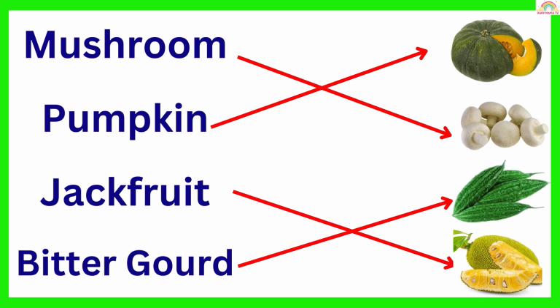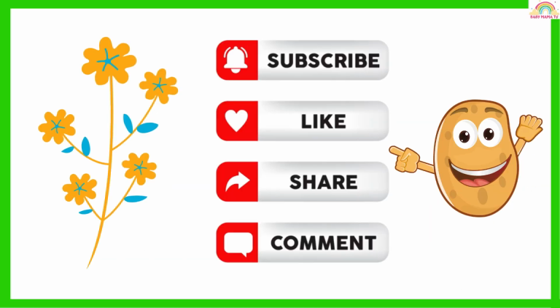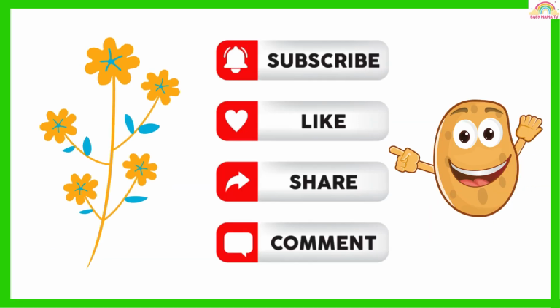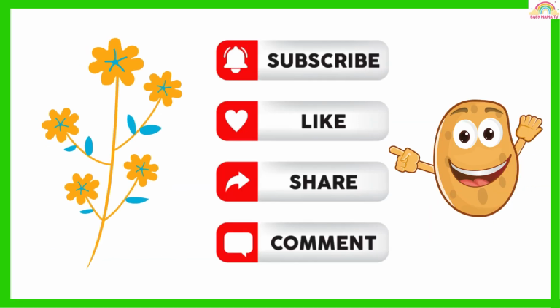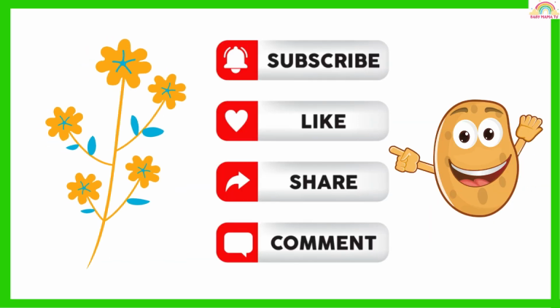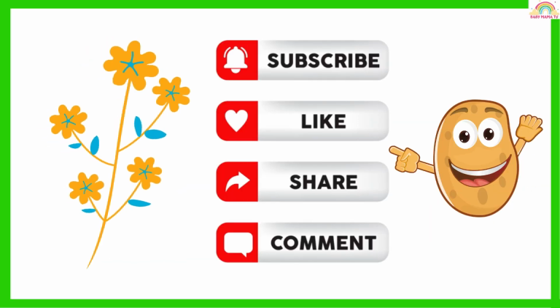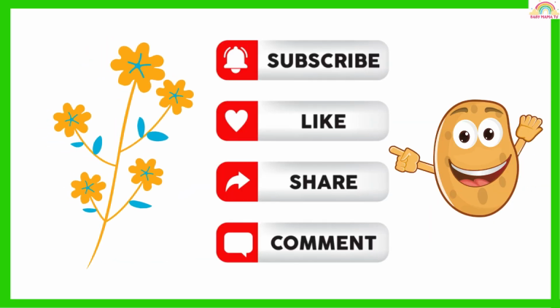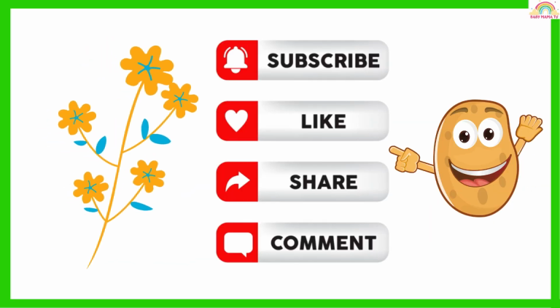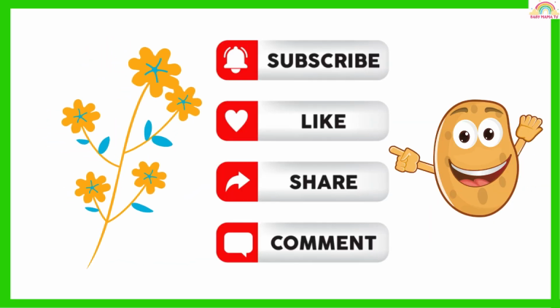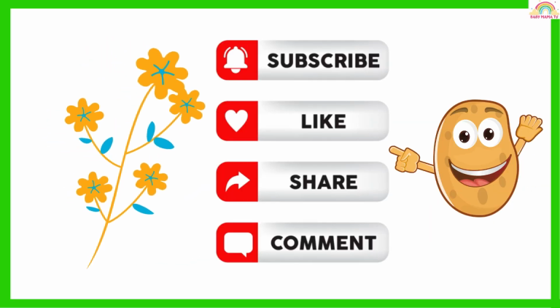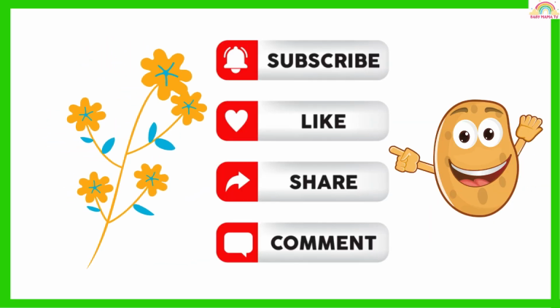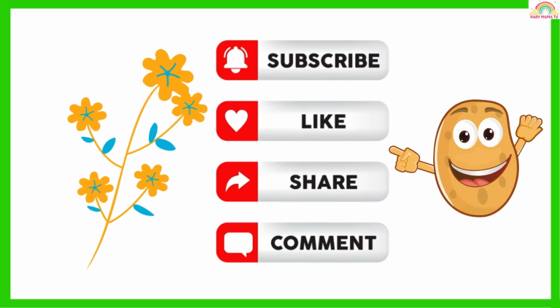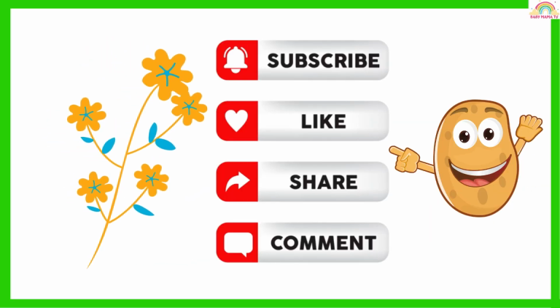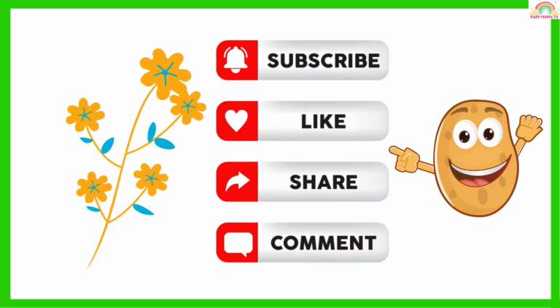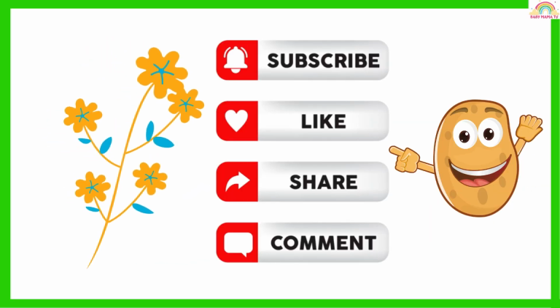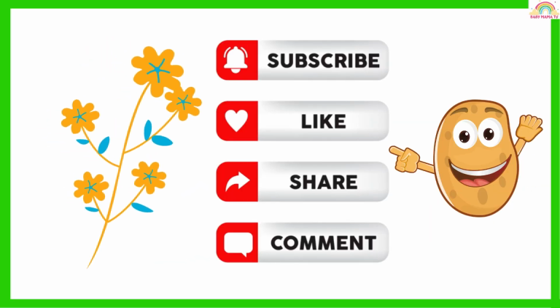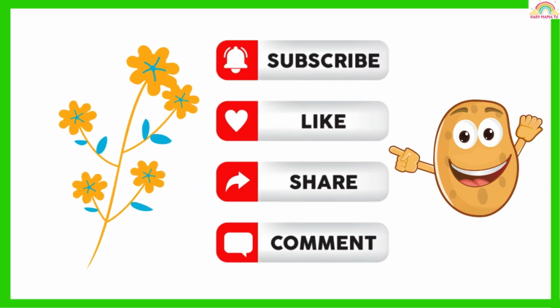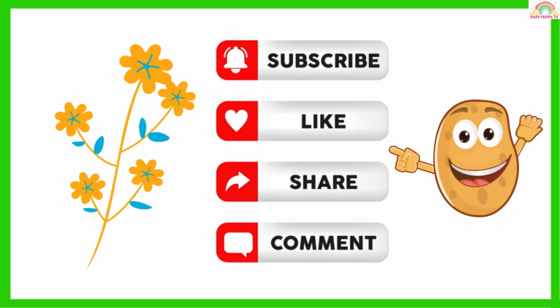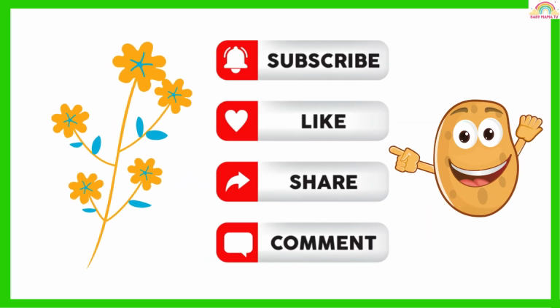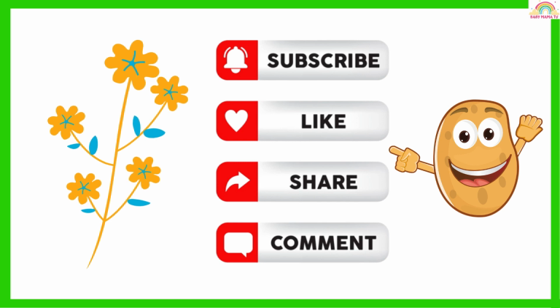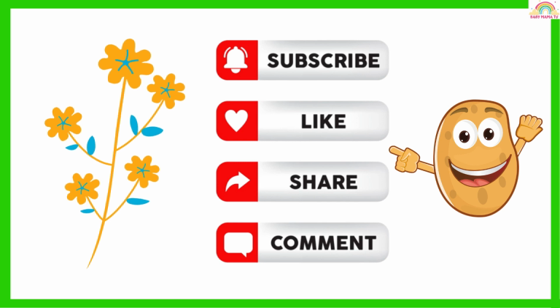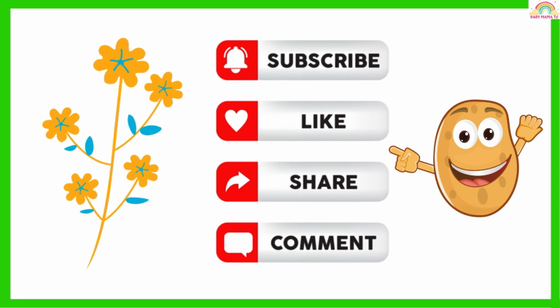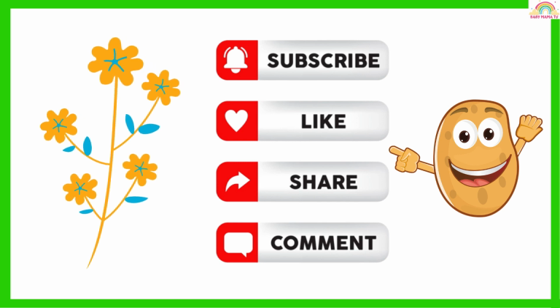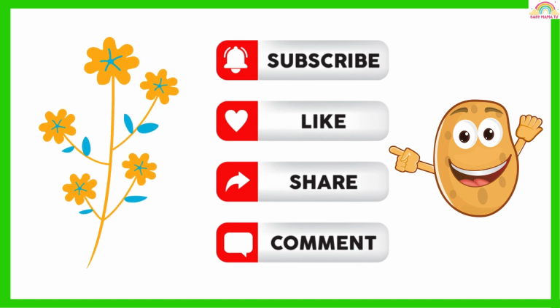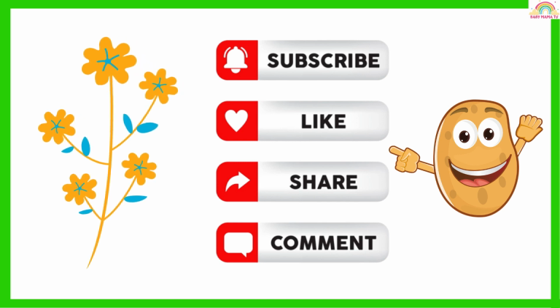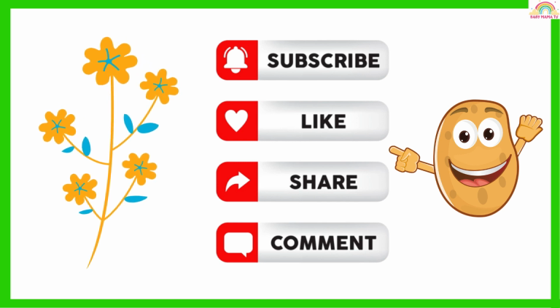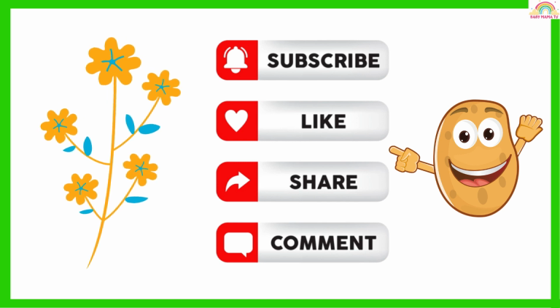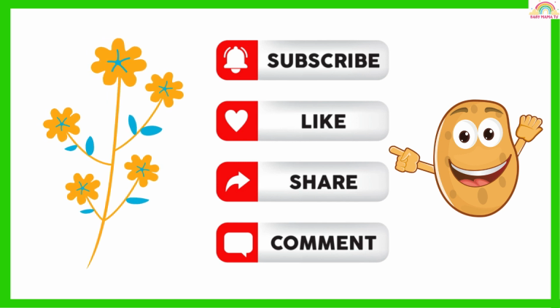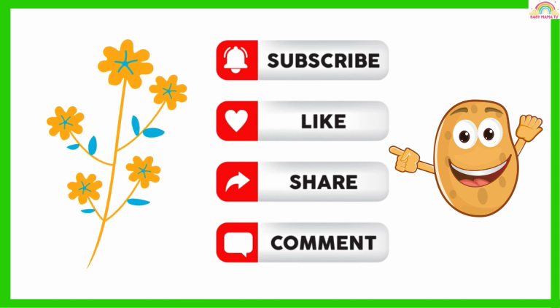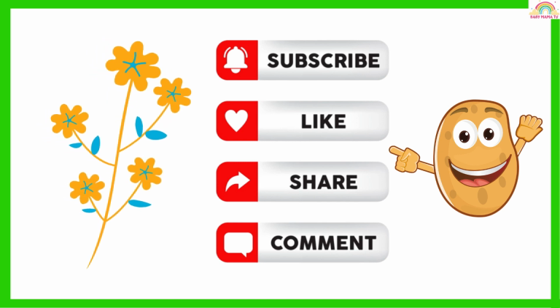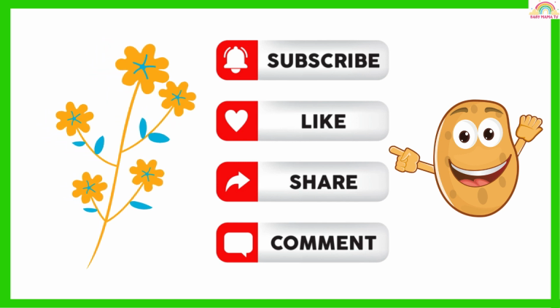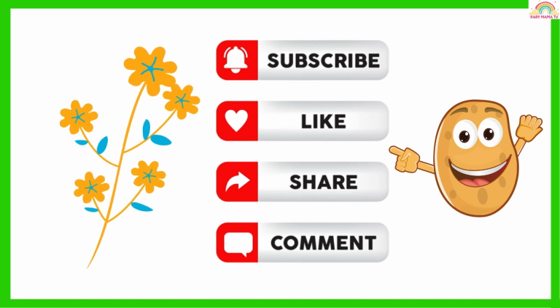If you like our video, please like, share and subscribe our YouTube channel Baby Mama TV. Bye Bye.